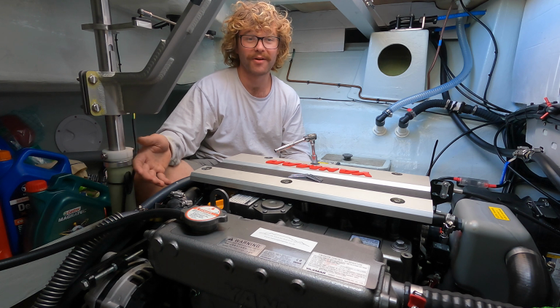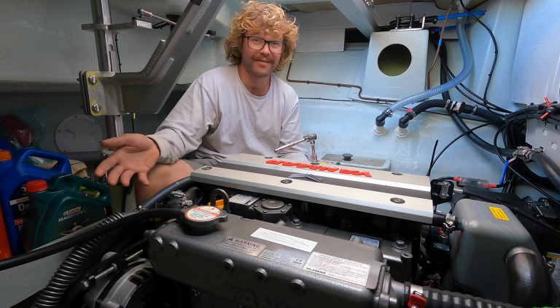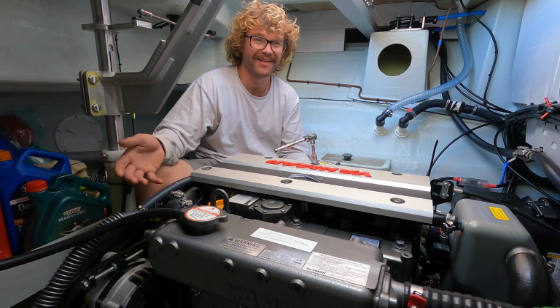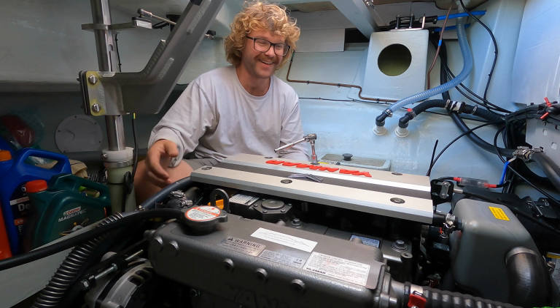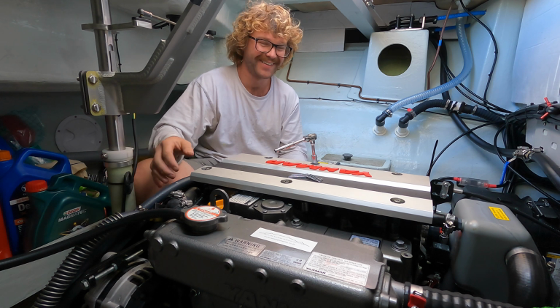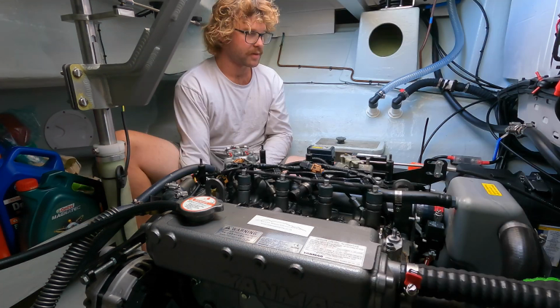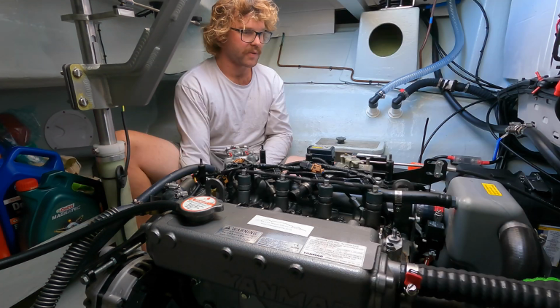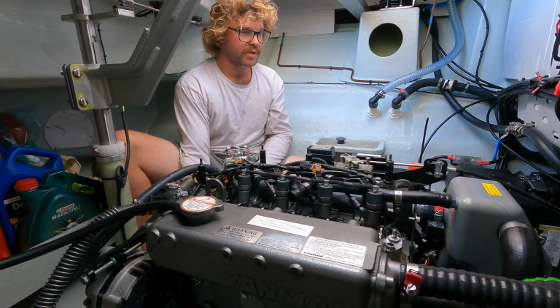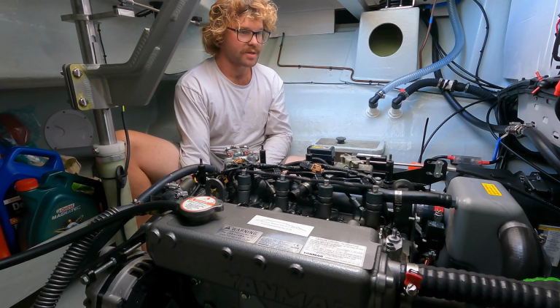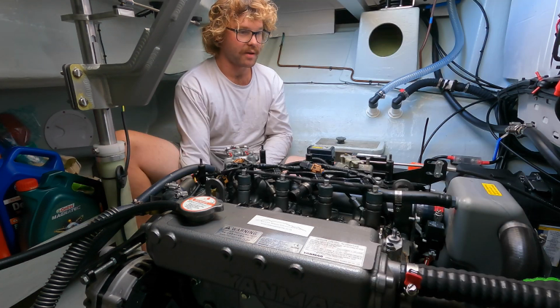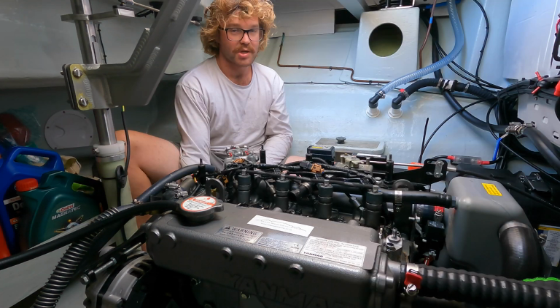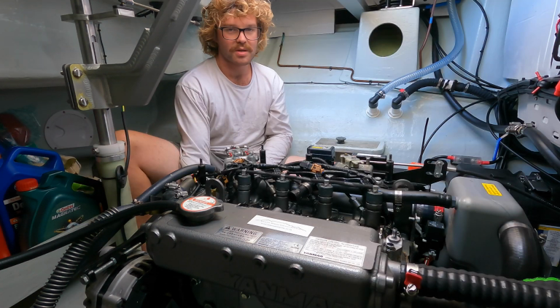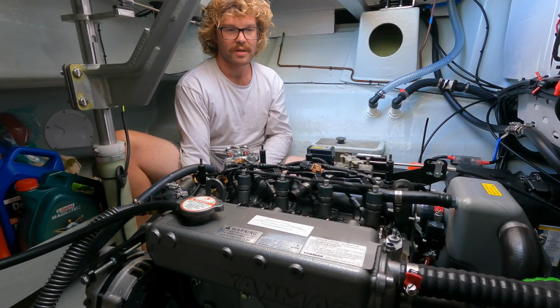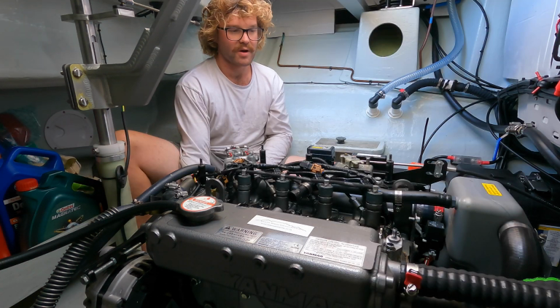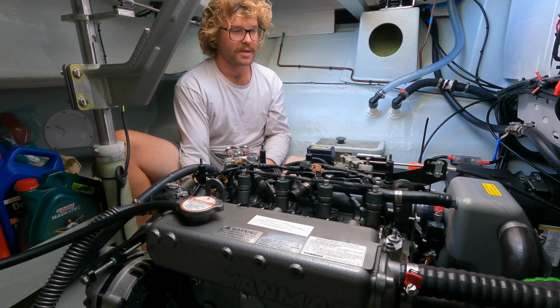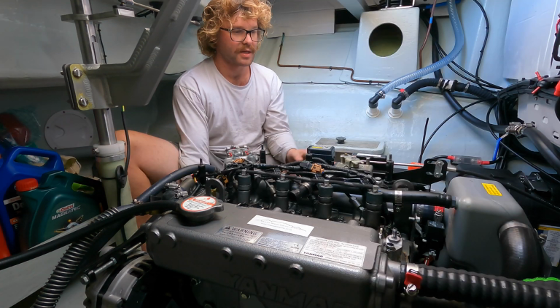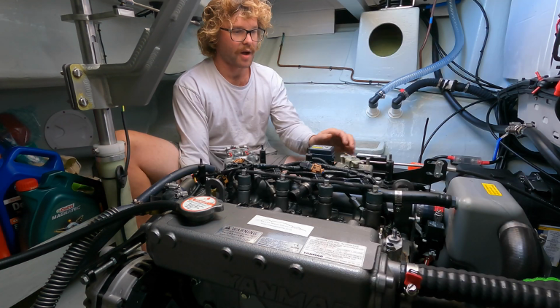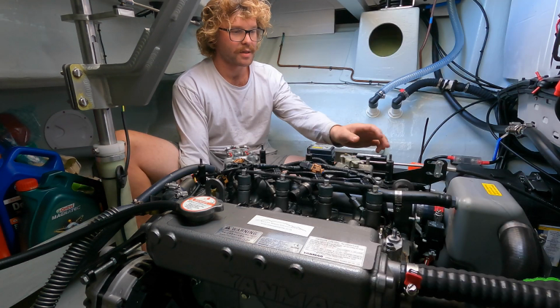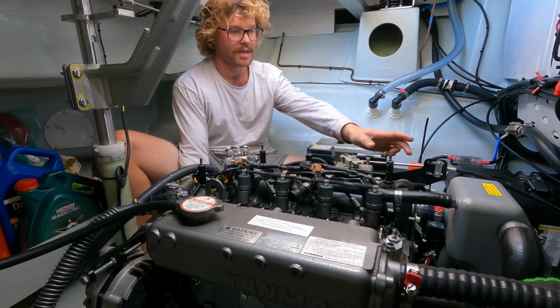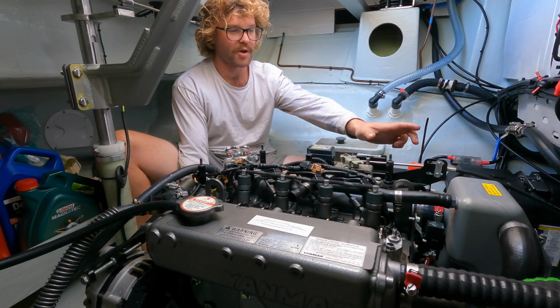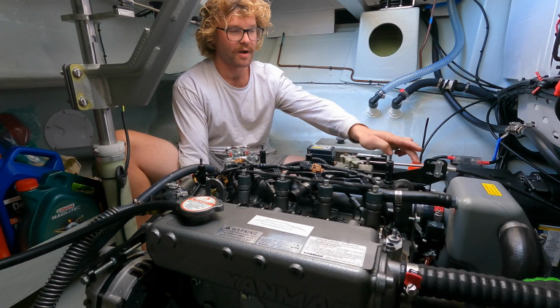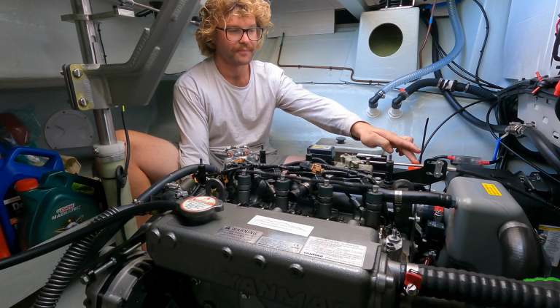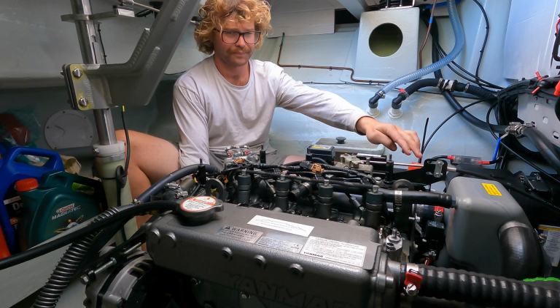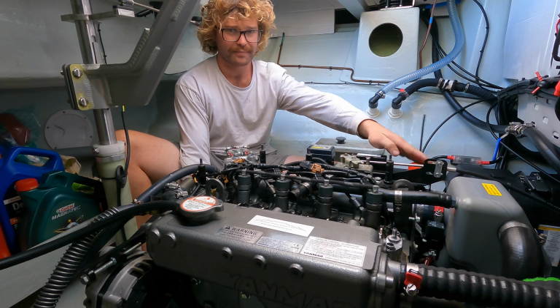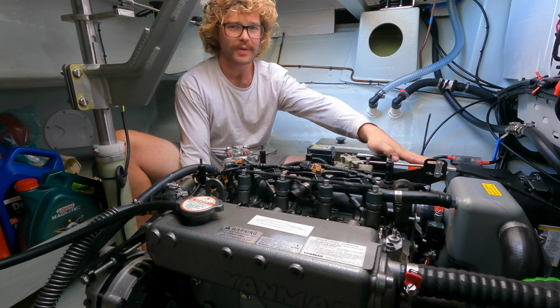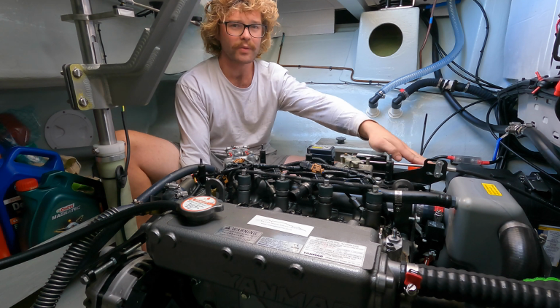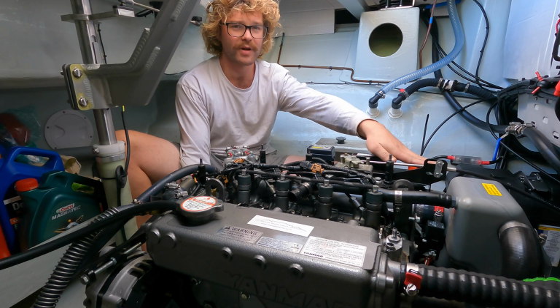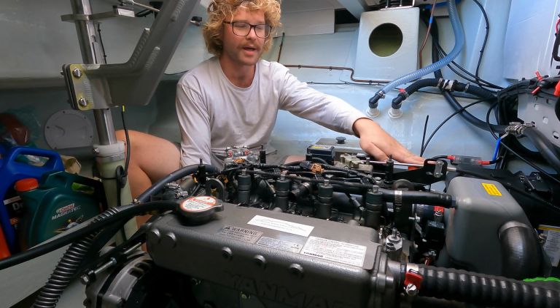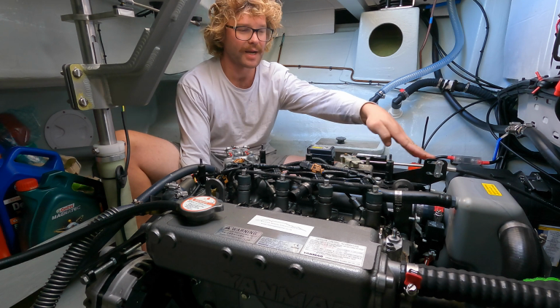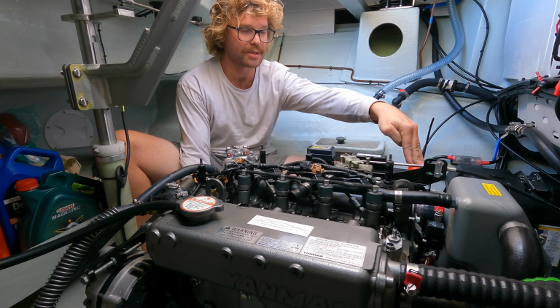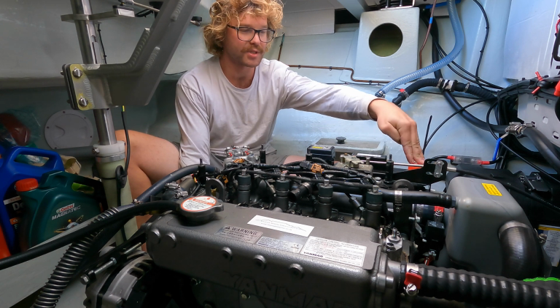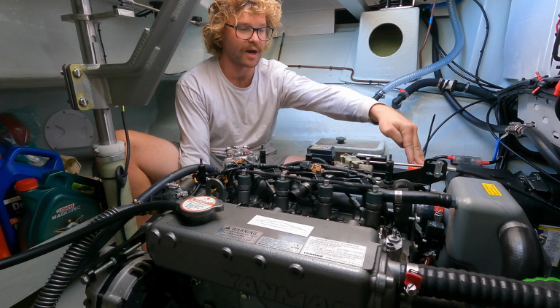Something I should say — I should have said at the very beginning — is isolate your motor. You've got an isolation switch here.